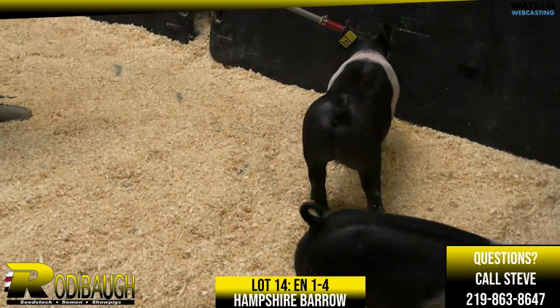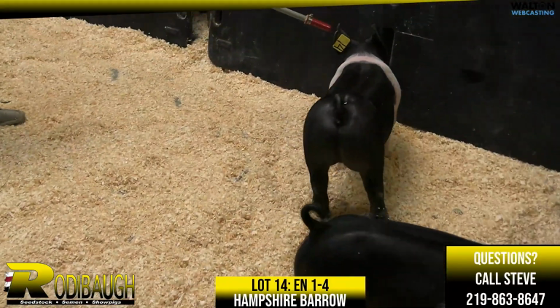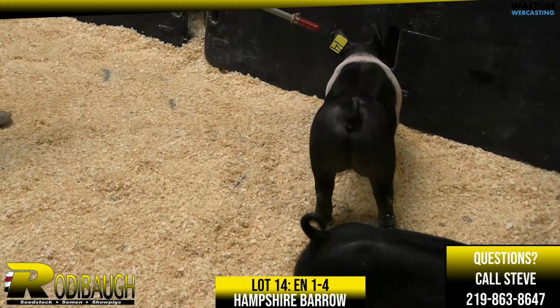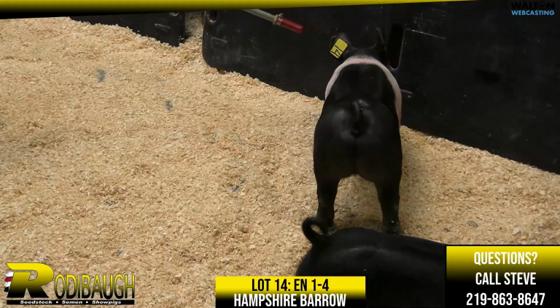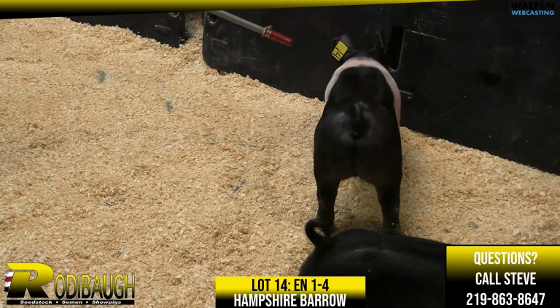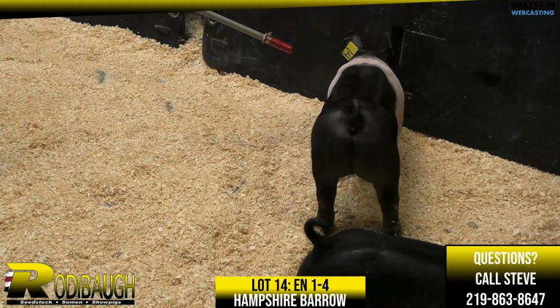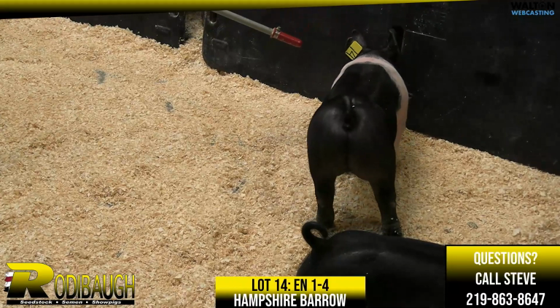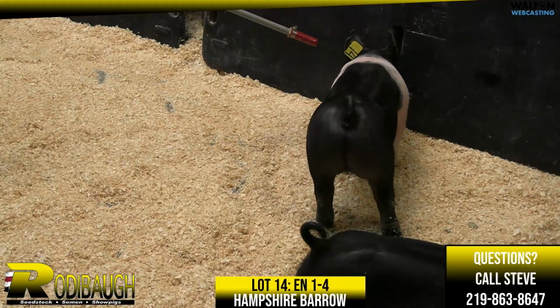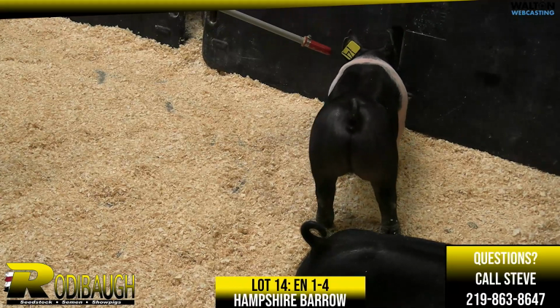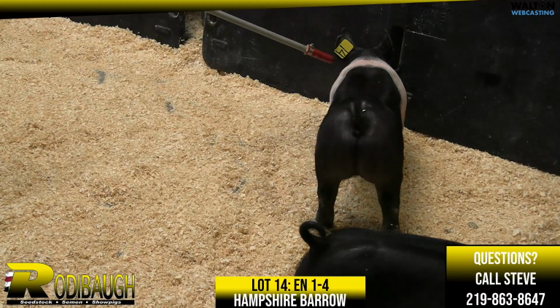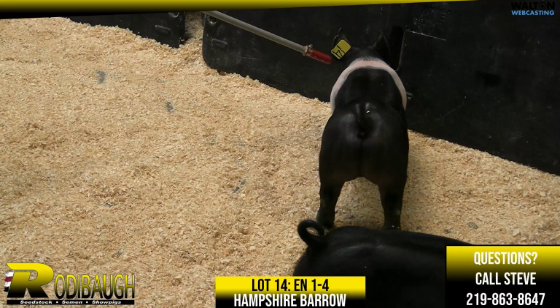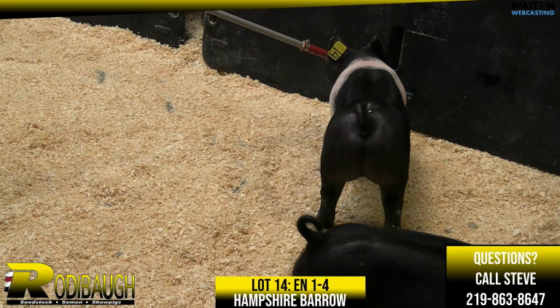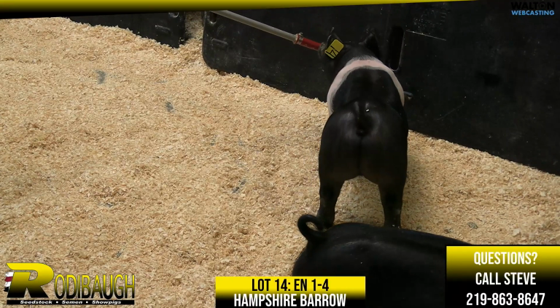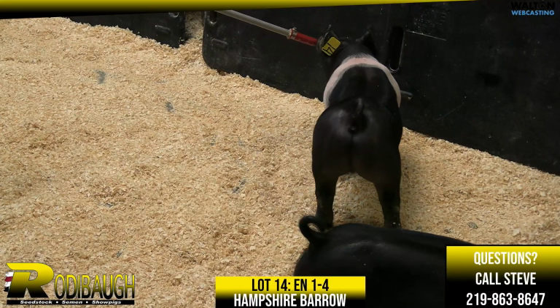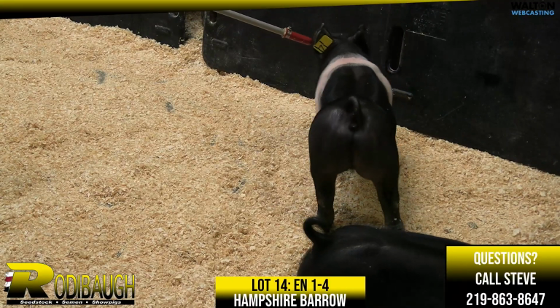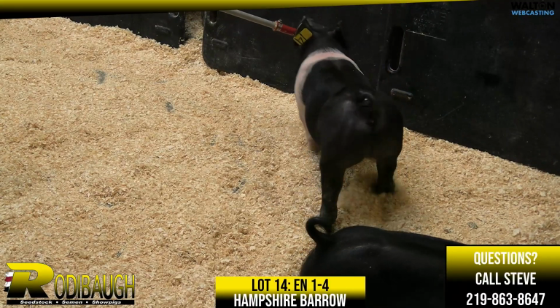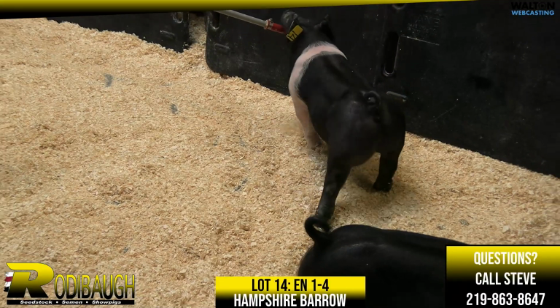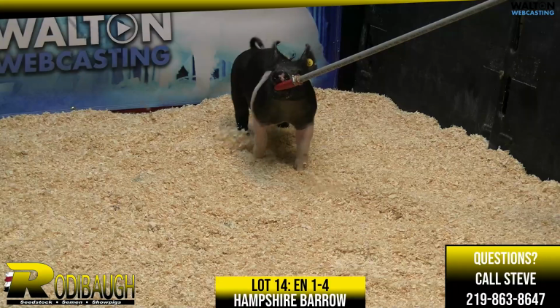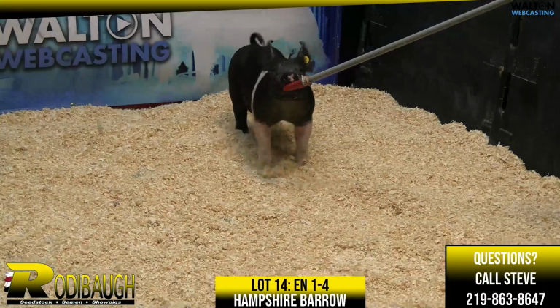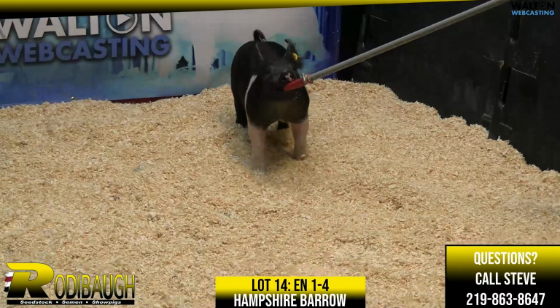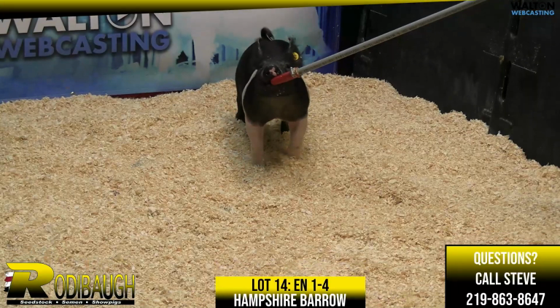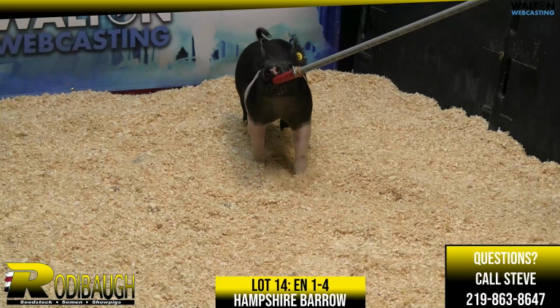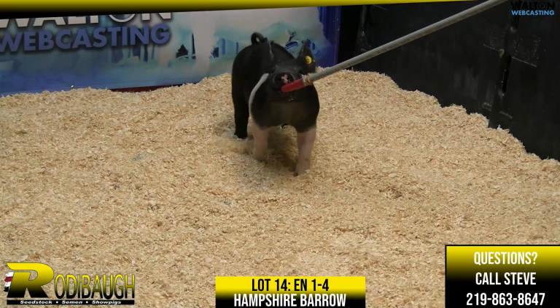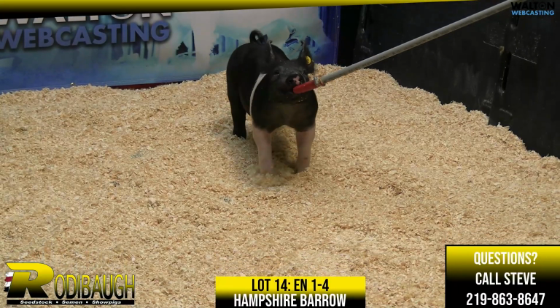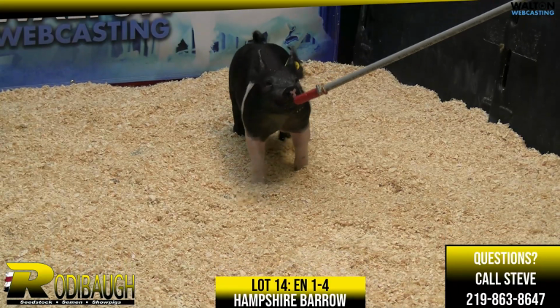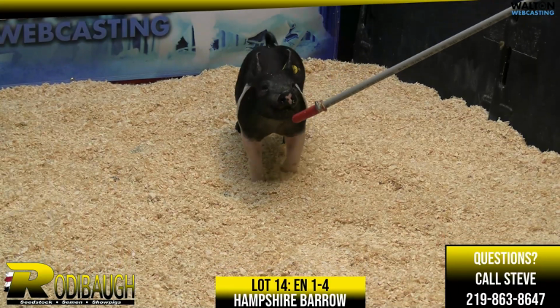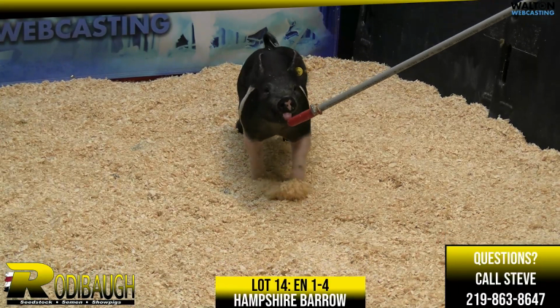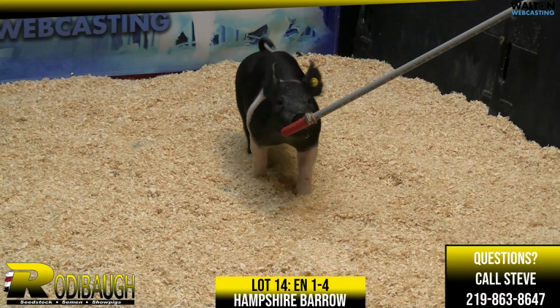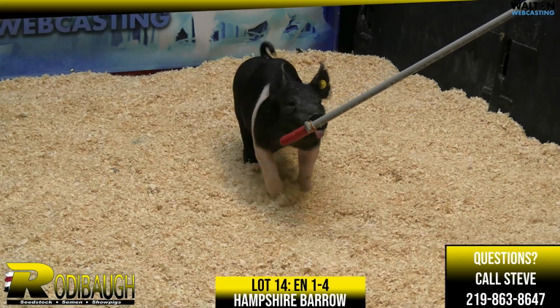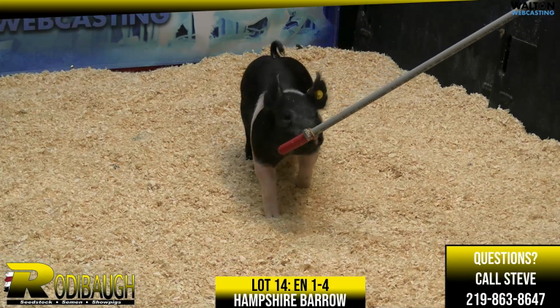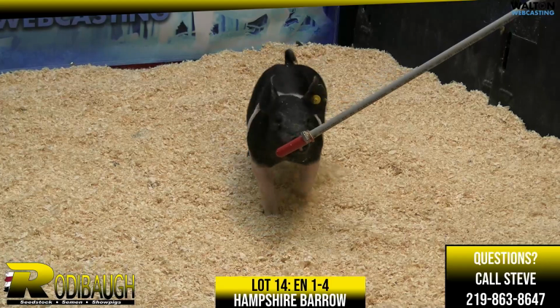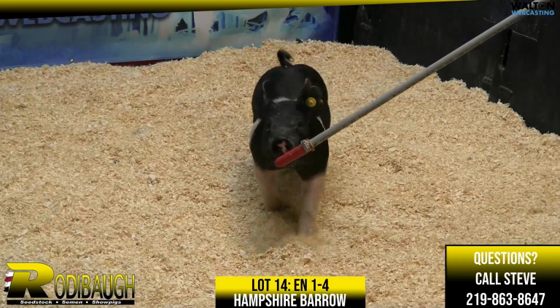Long story short, I think this one has a big show window. Really, really nice Hampshire Barrow here, Lot 14.